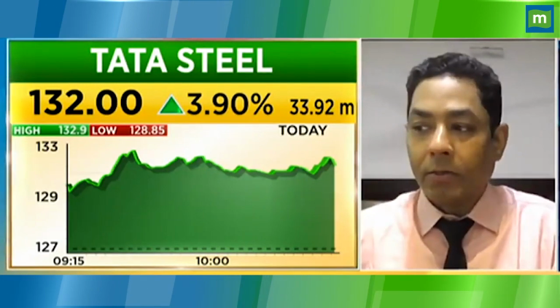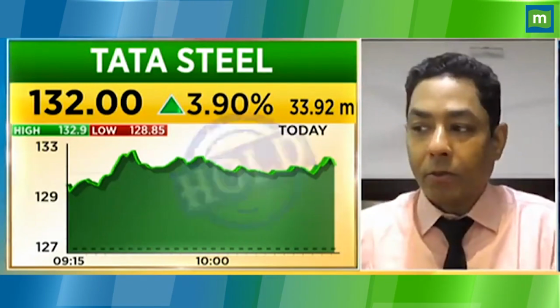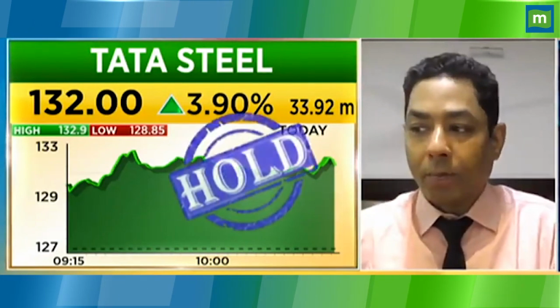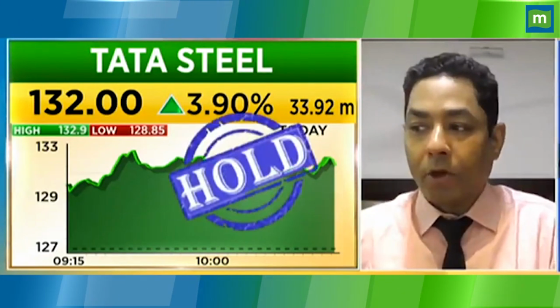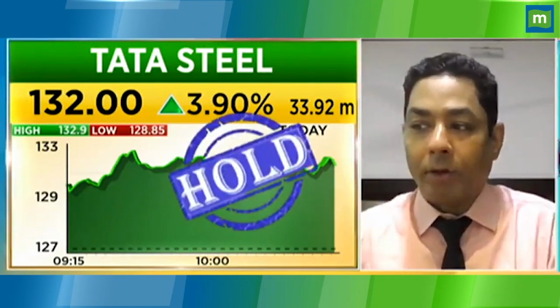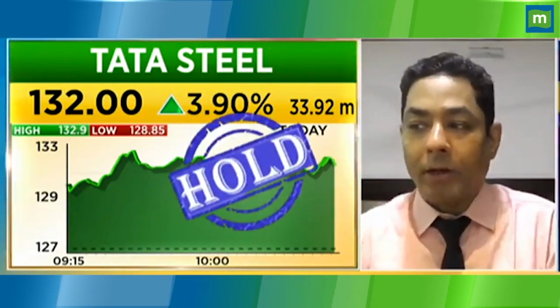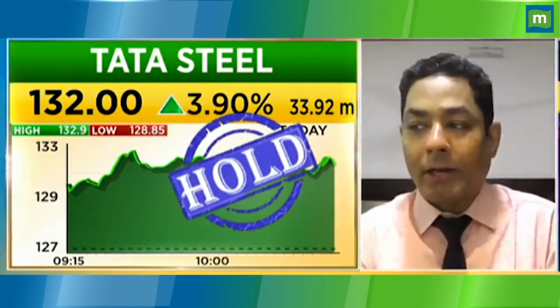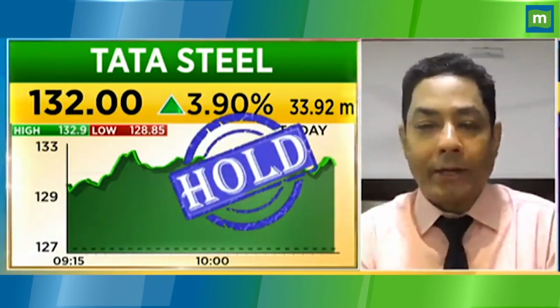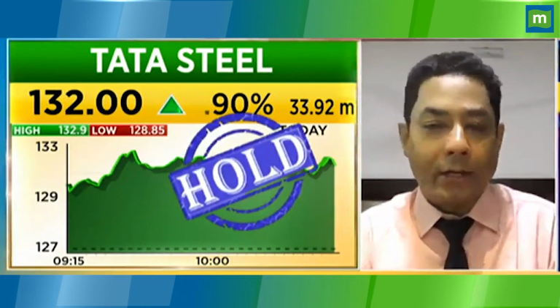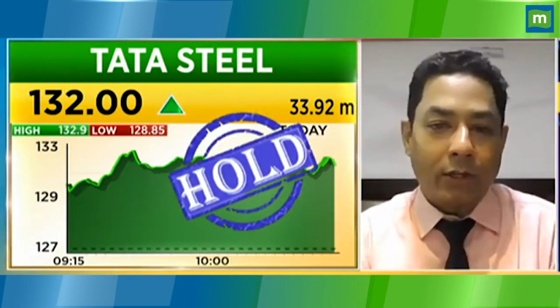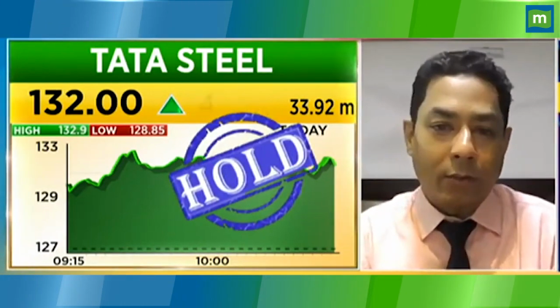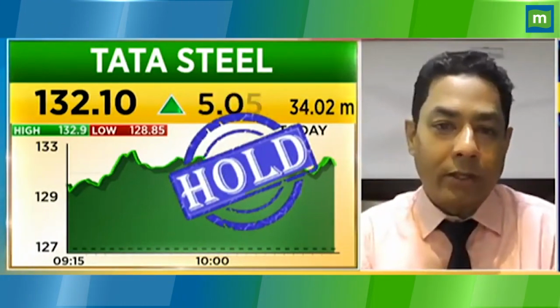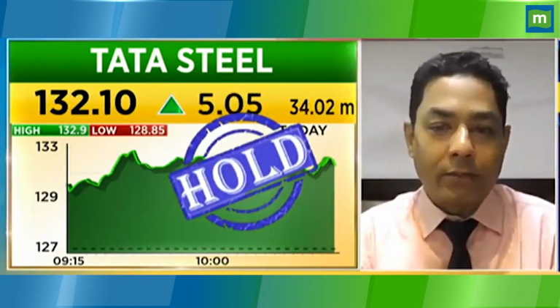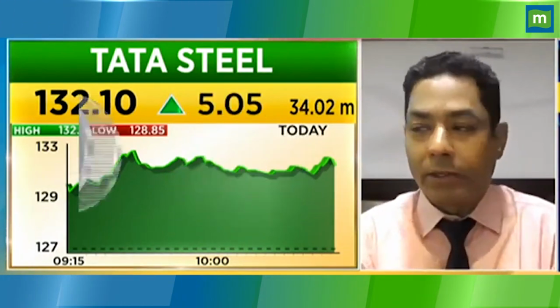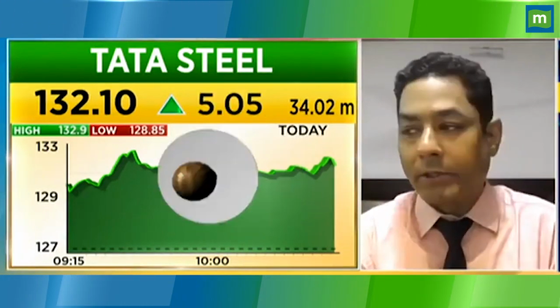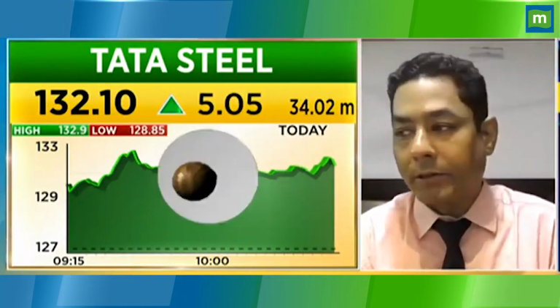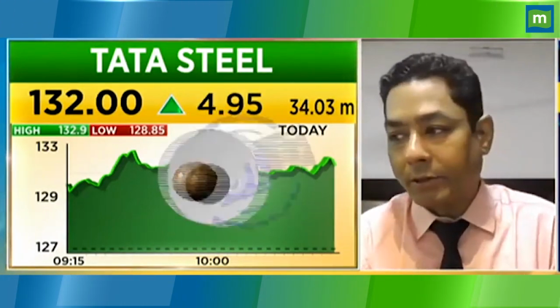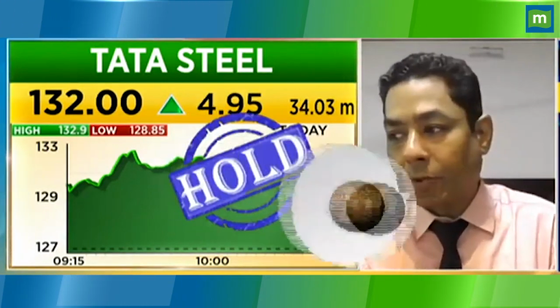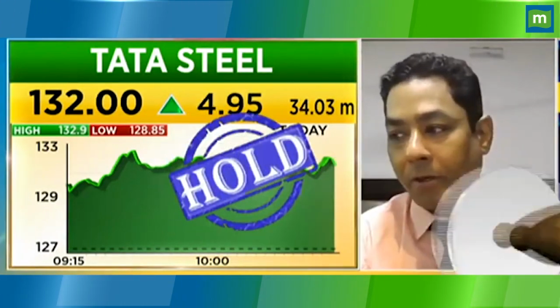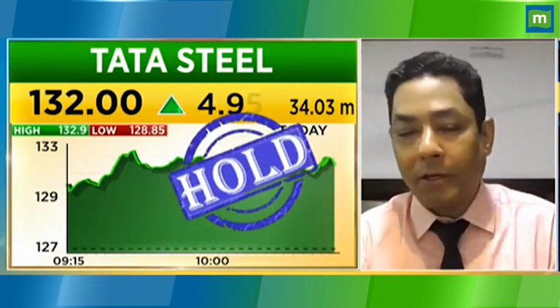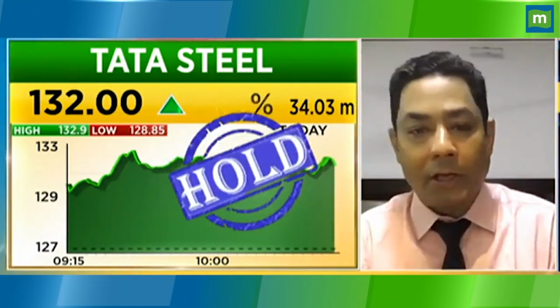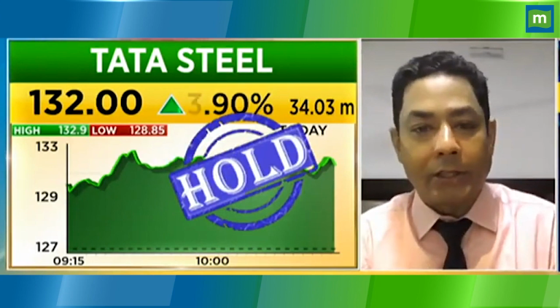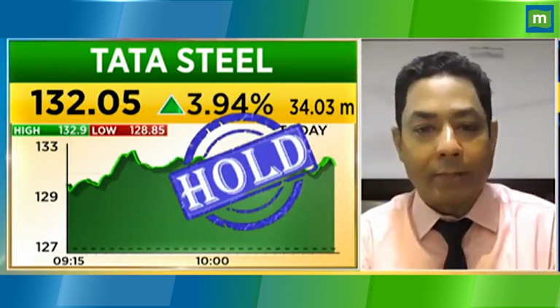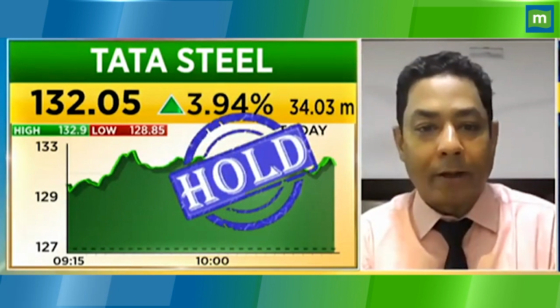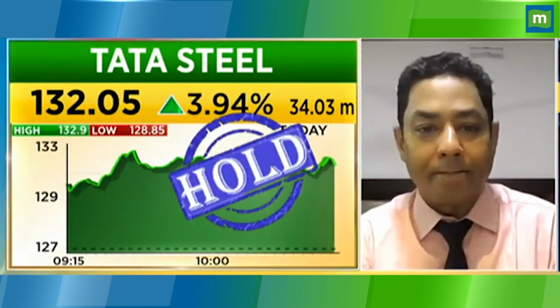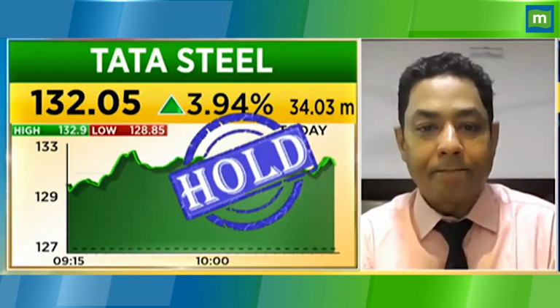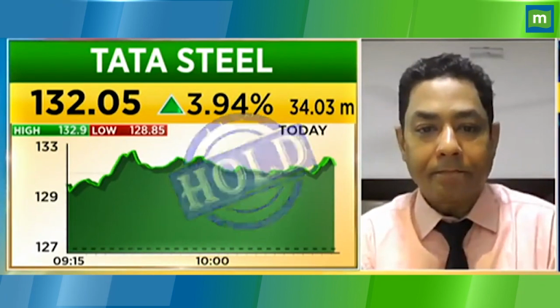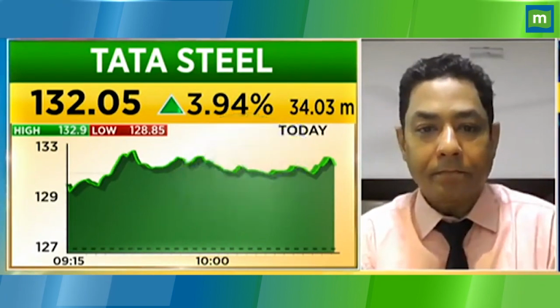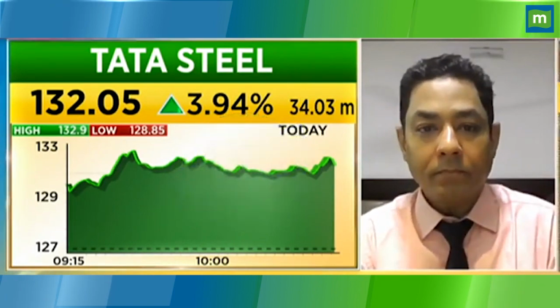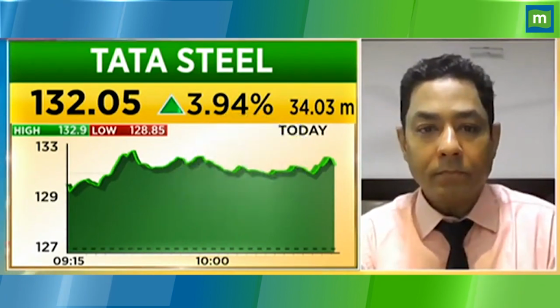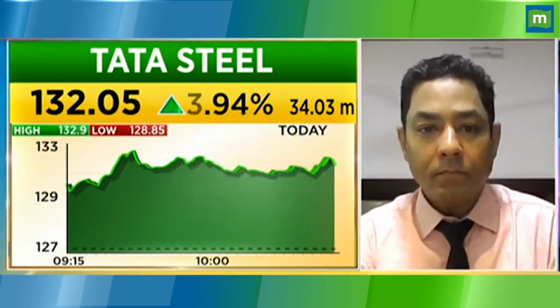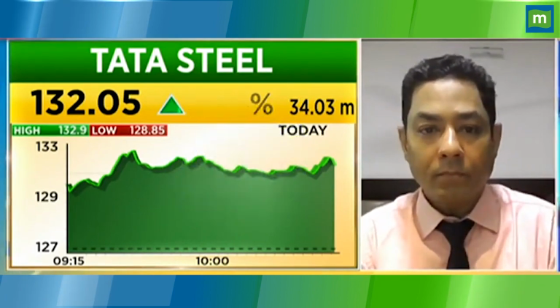But beyond that, there's no clarity. So I think 136 to 137 — I don't think it will go beyond that for now.